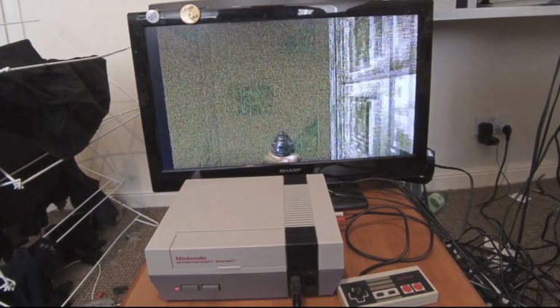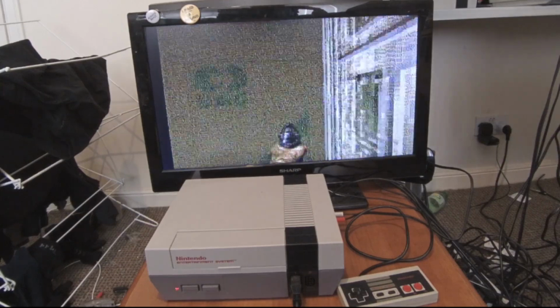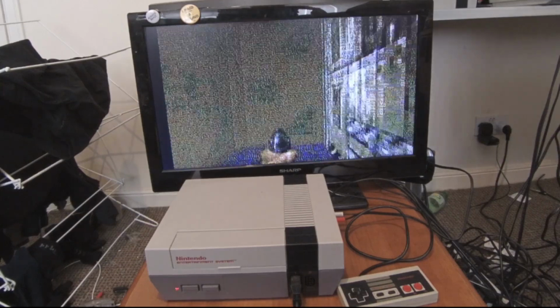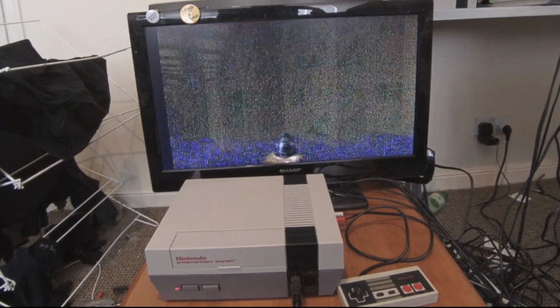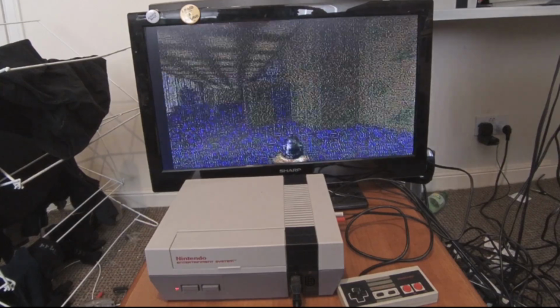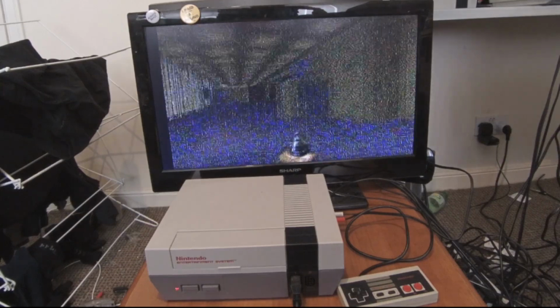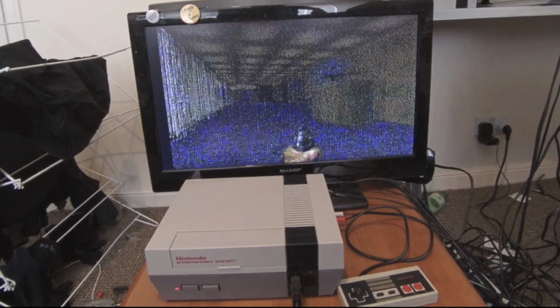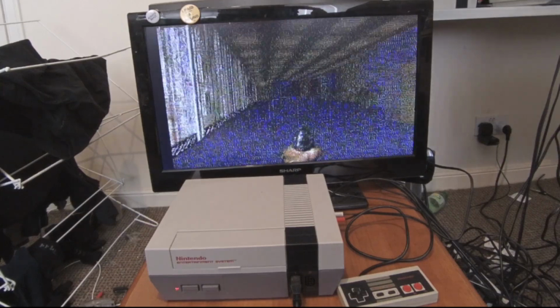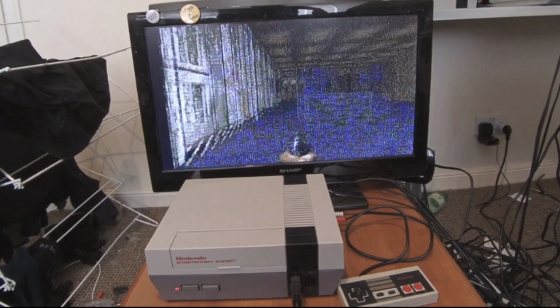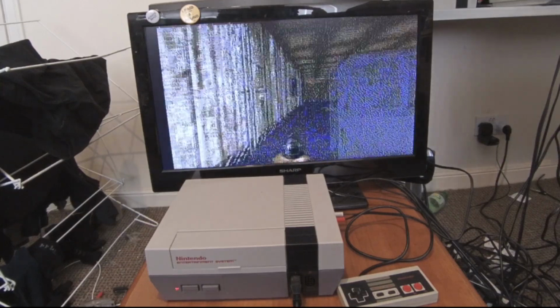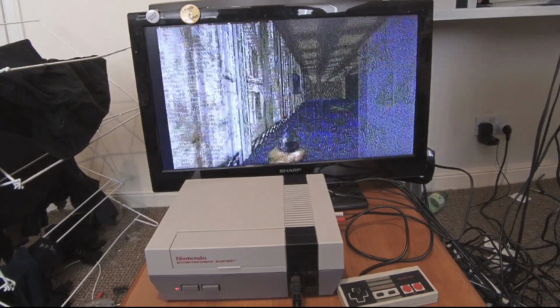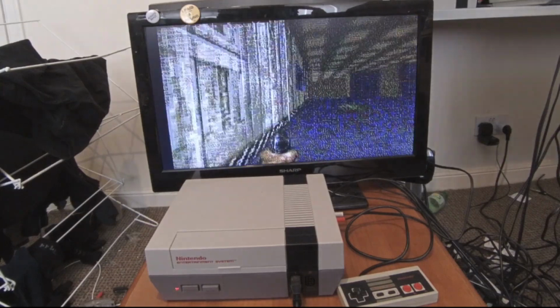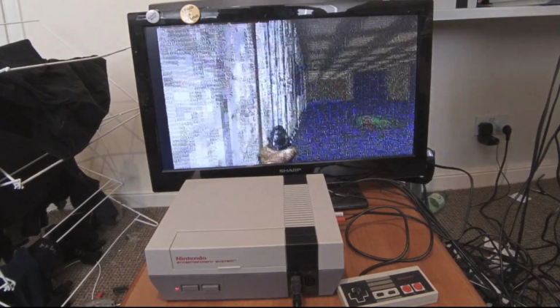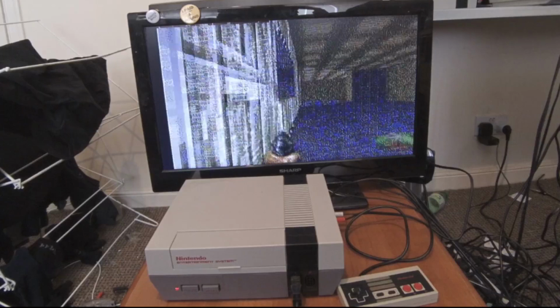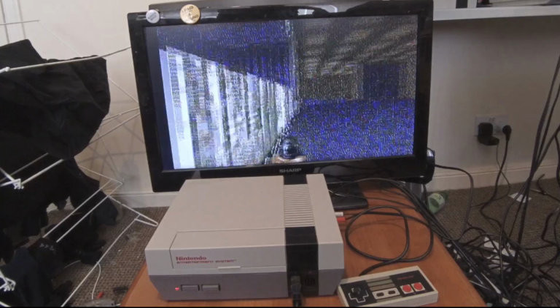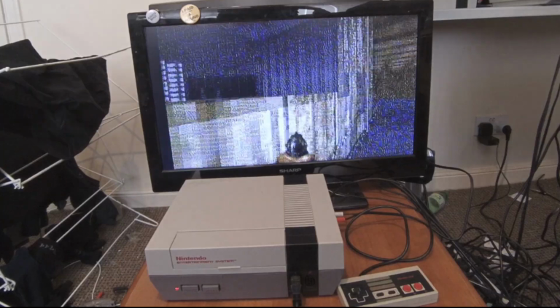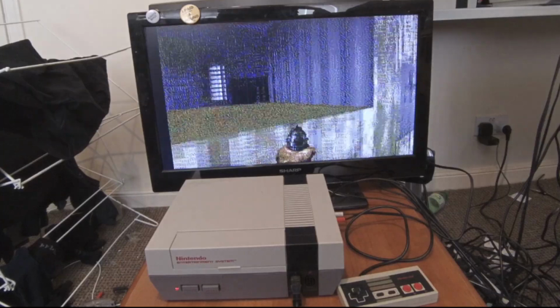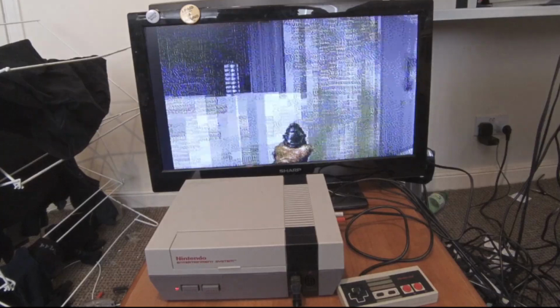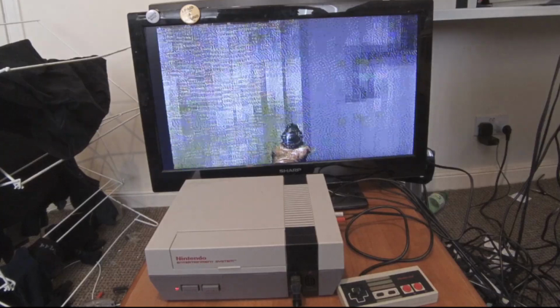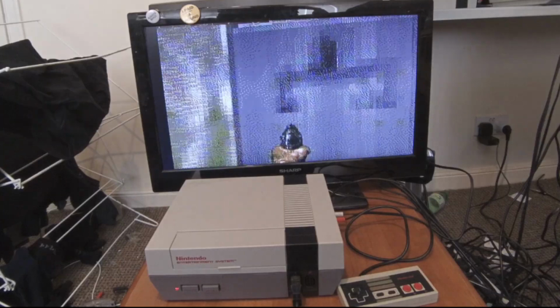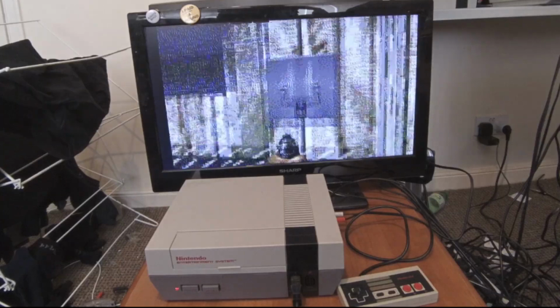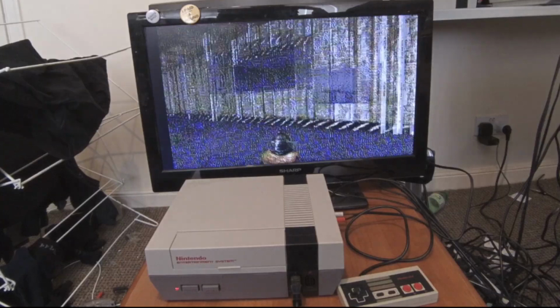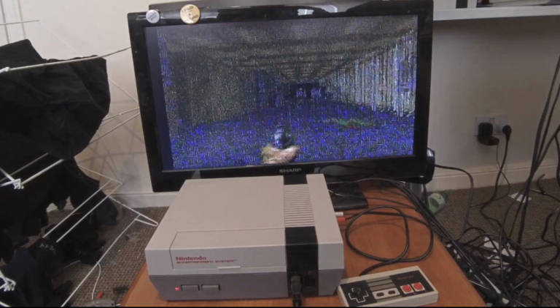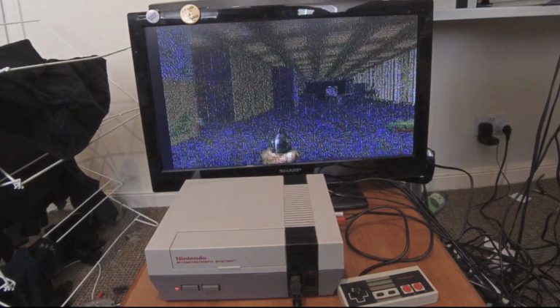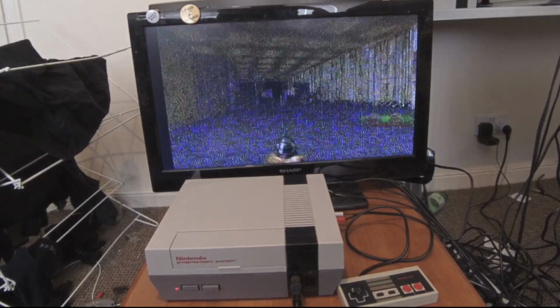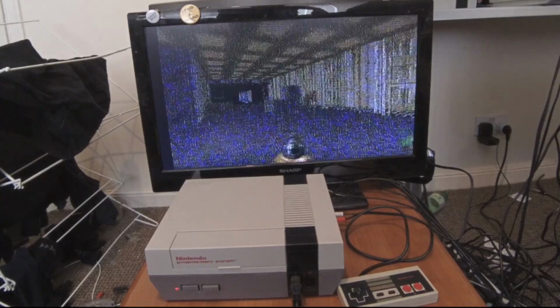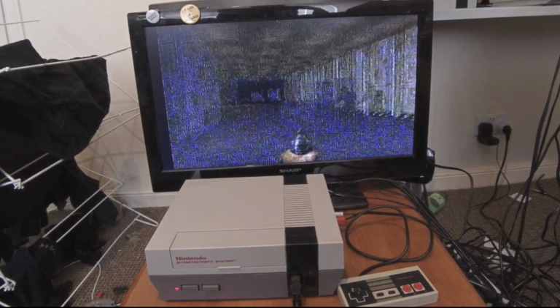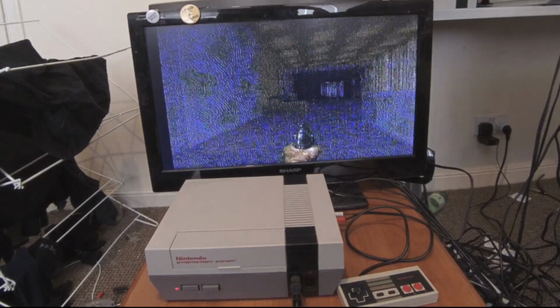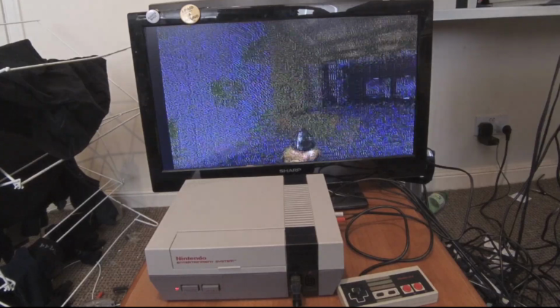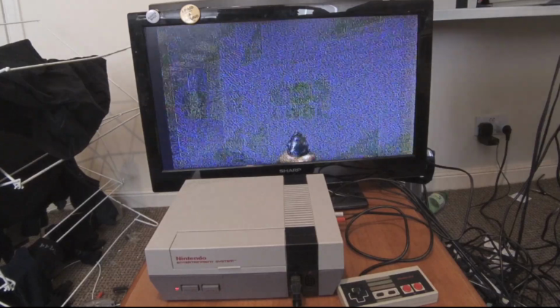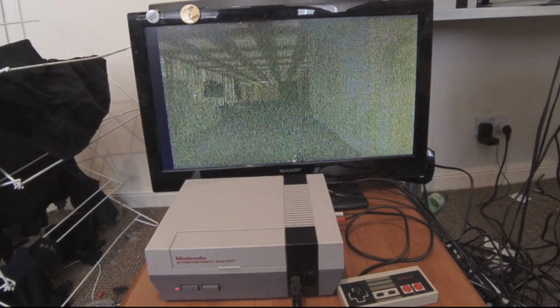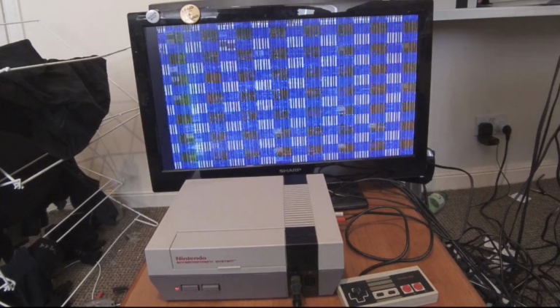There's no cheating here either — this is a completely stock, unmodified console and the Doom cartridge will work on any other USA NES.